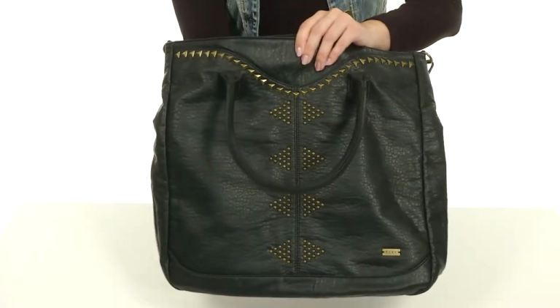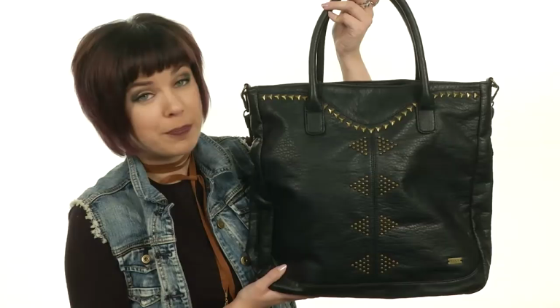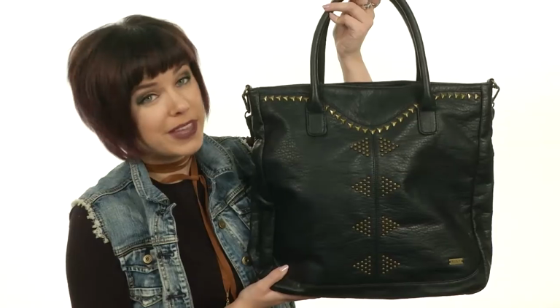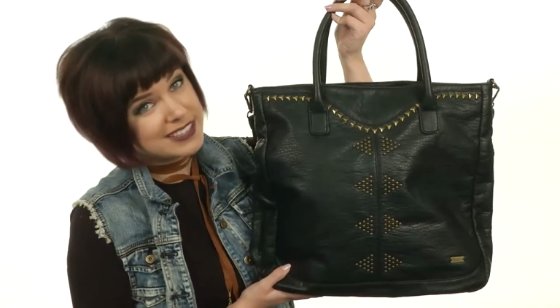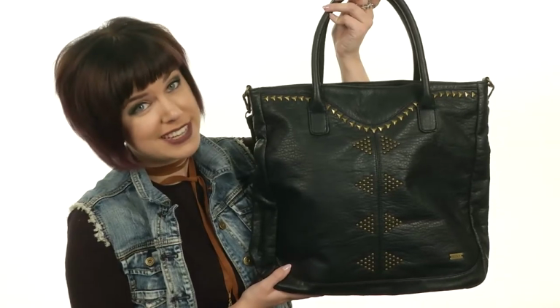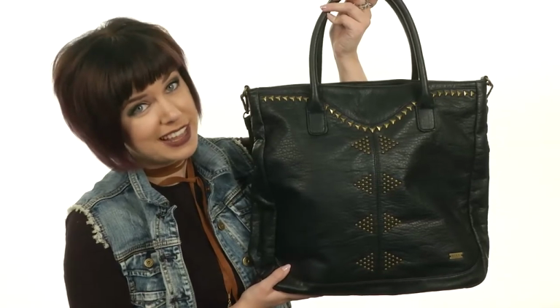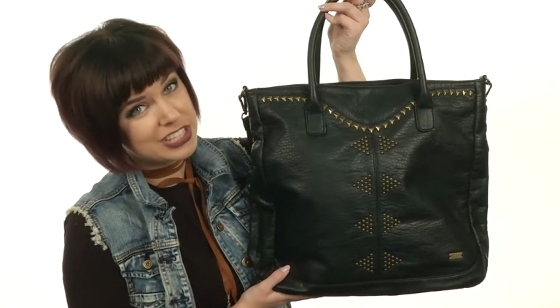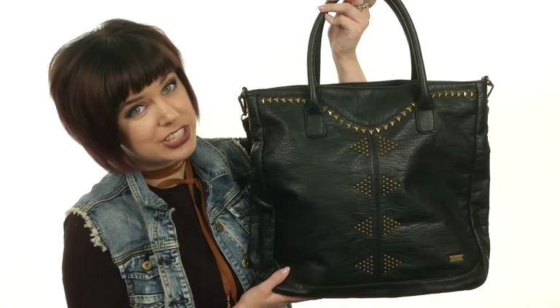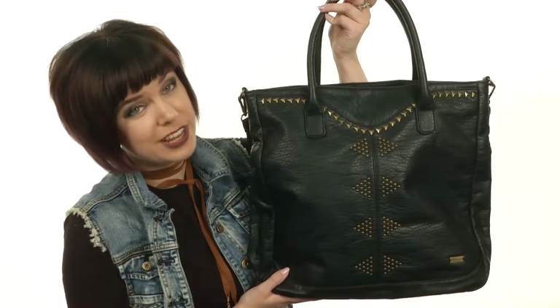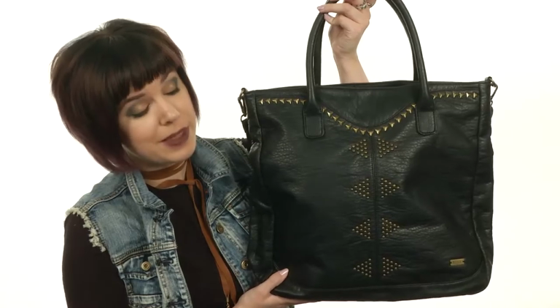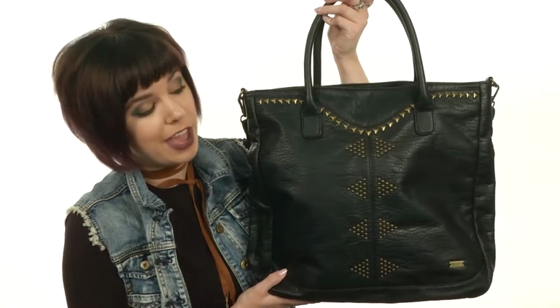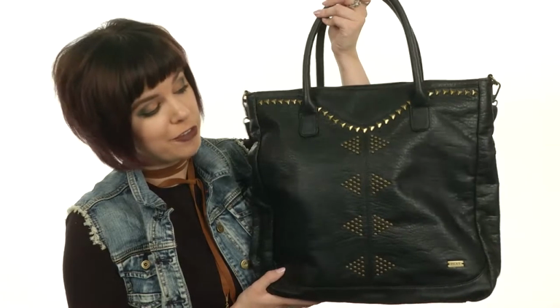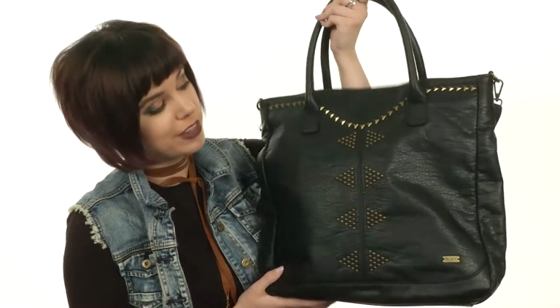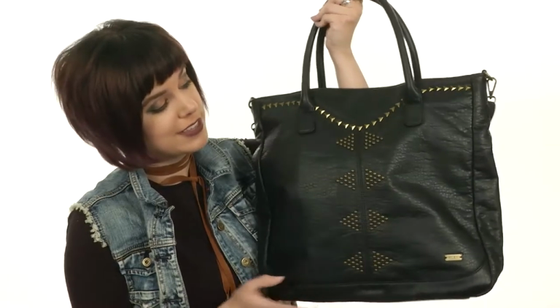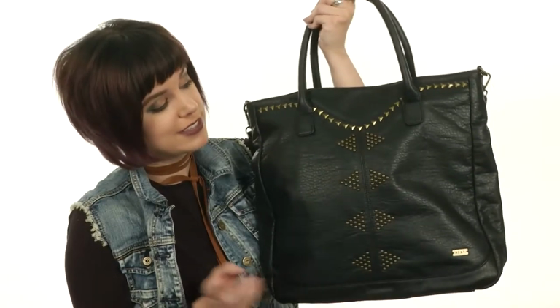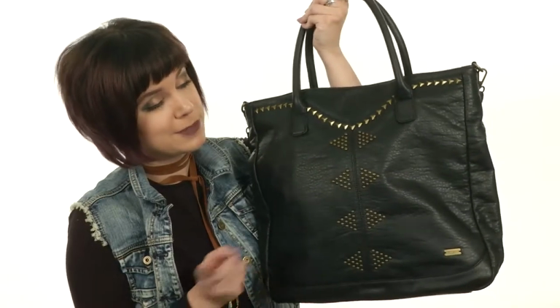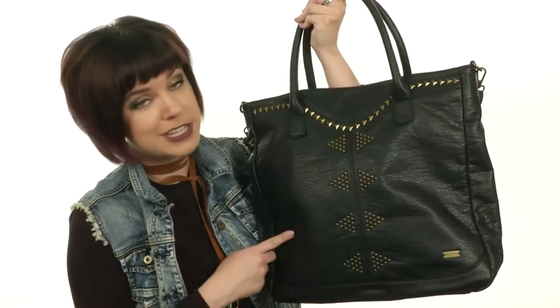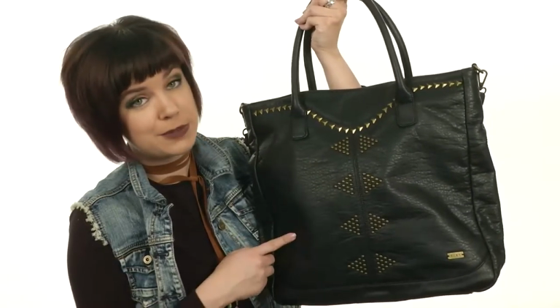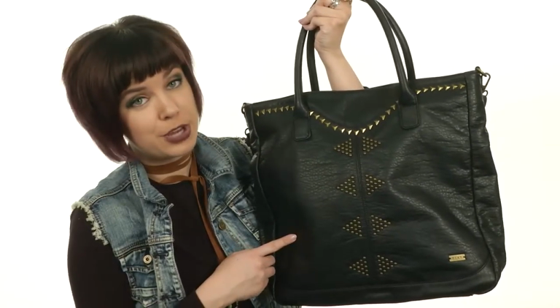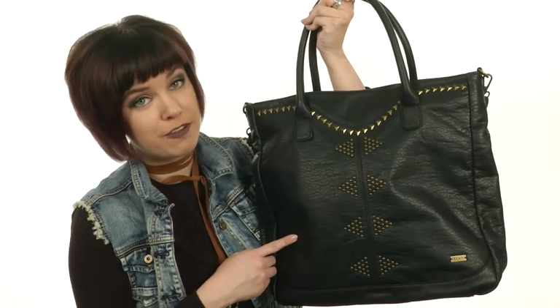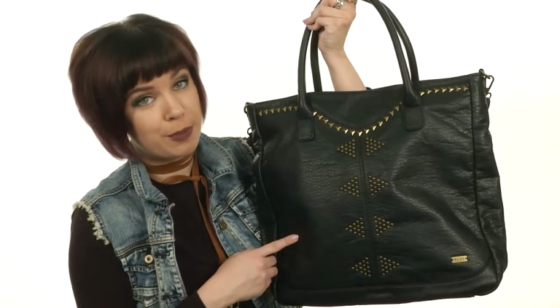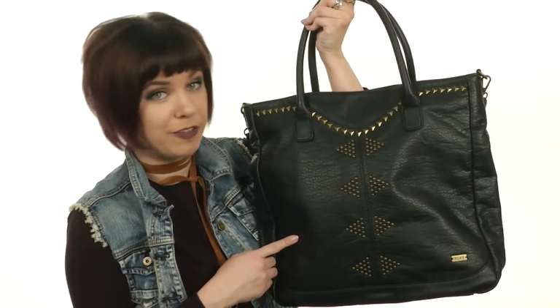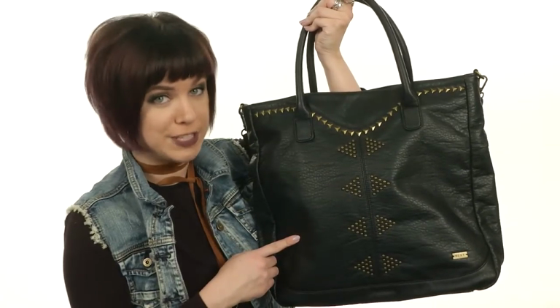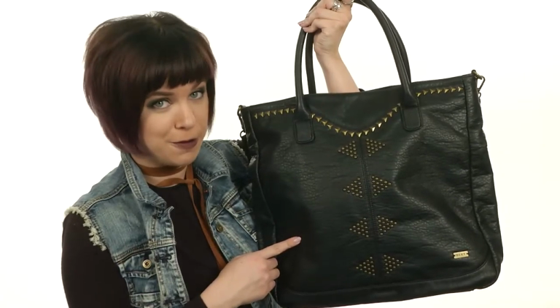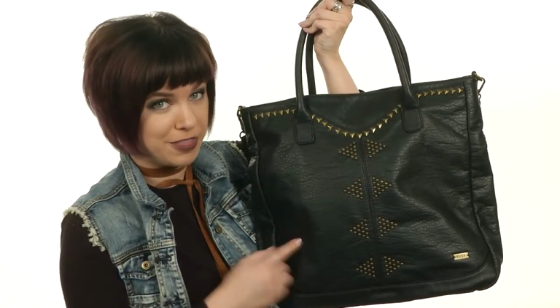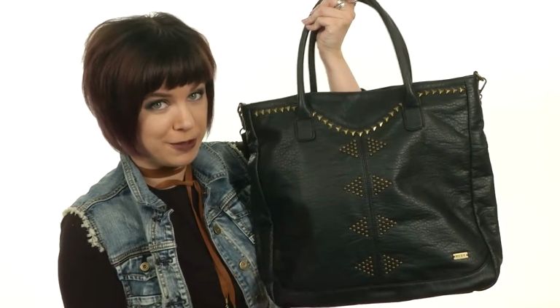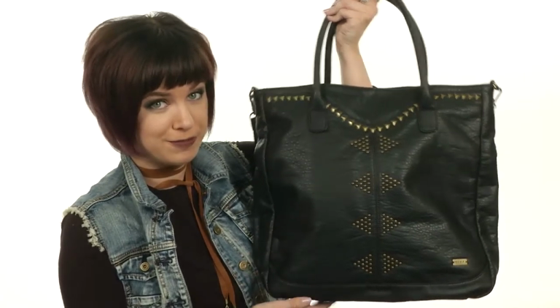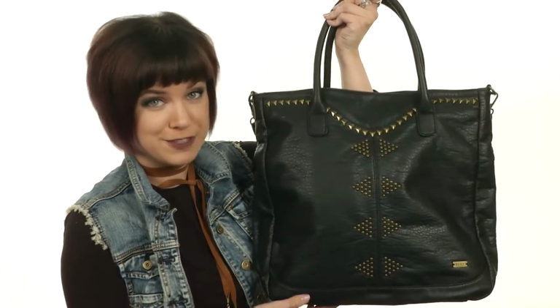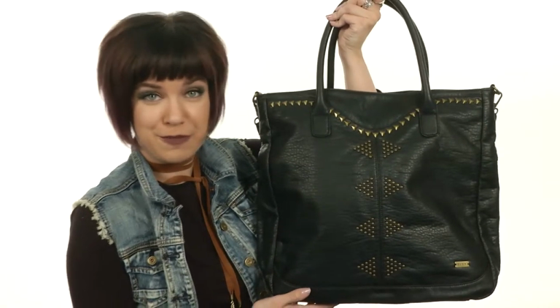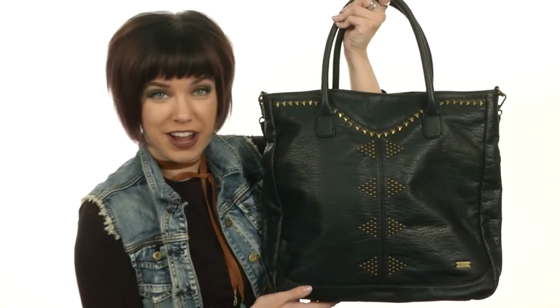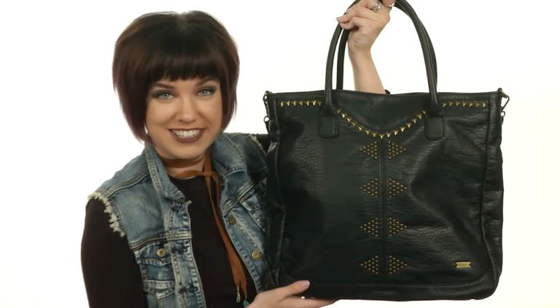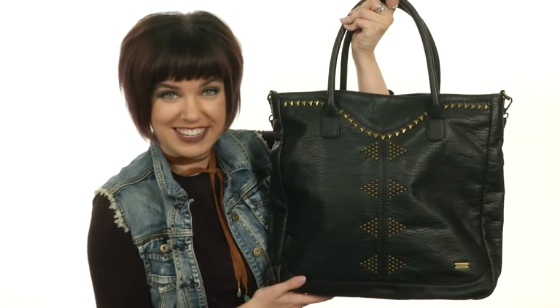Being stylish can be effortless, especially when you have the perfect tote with you. It's from Roxy.